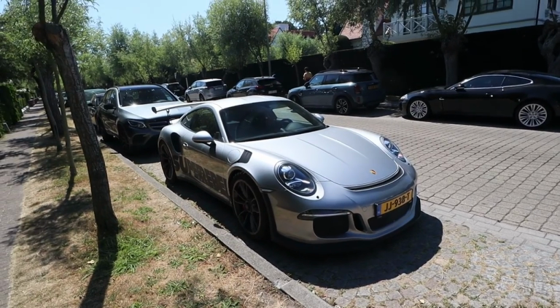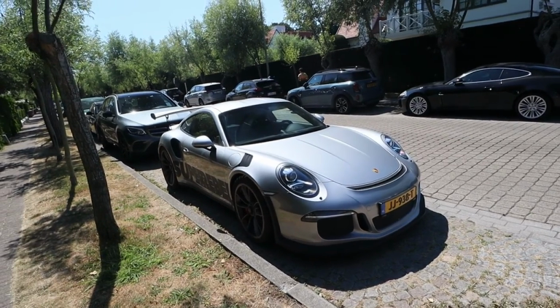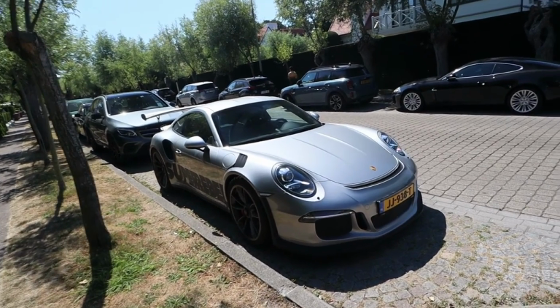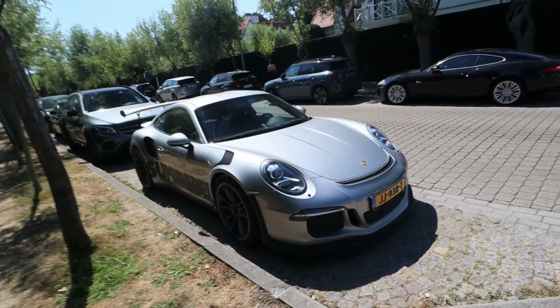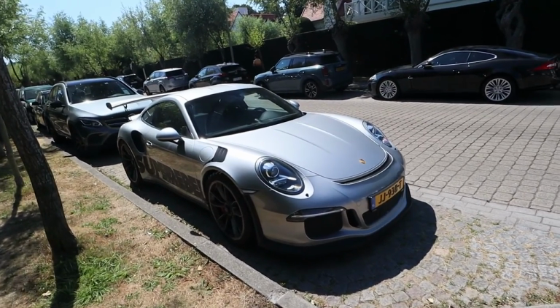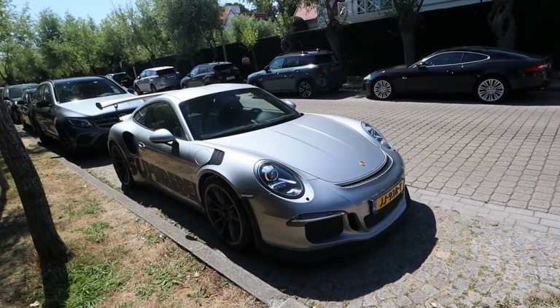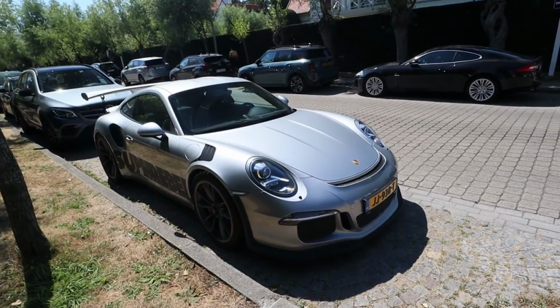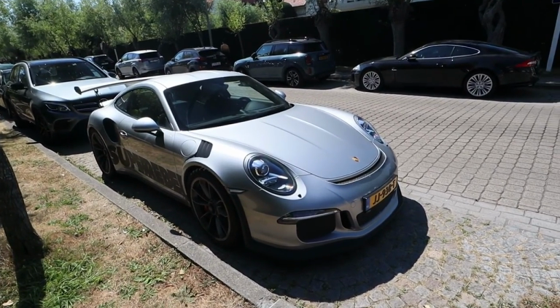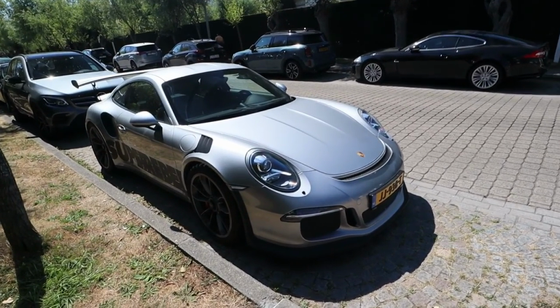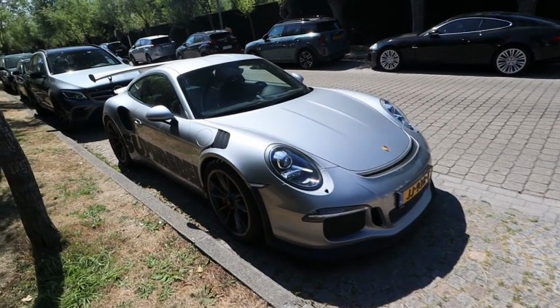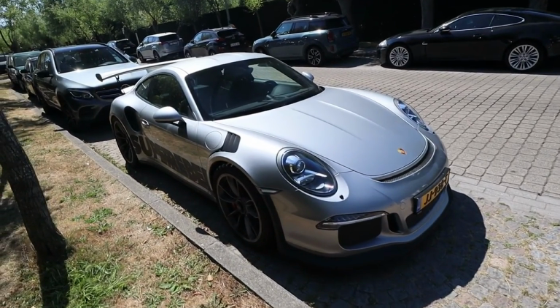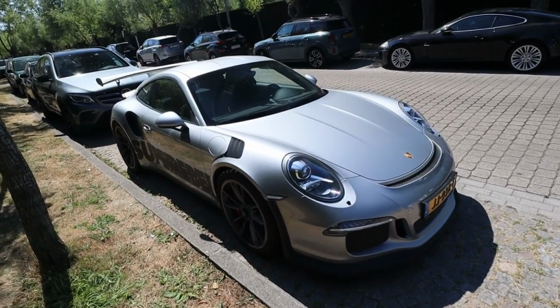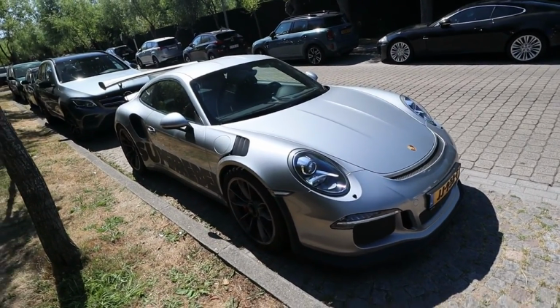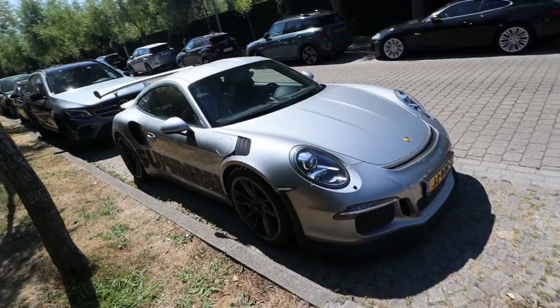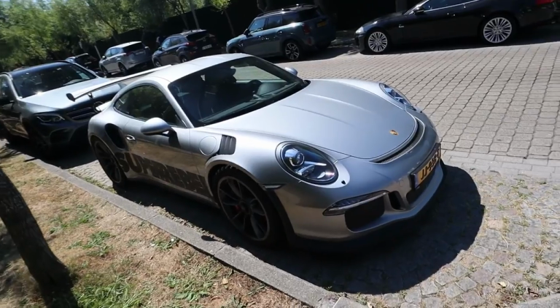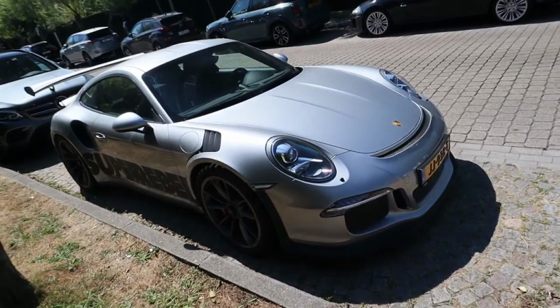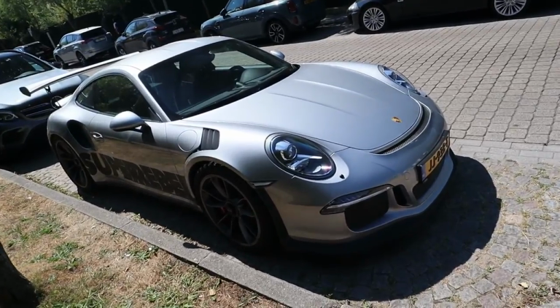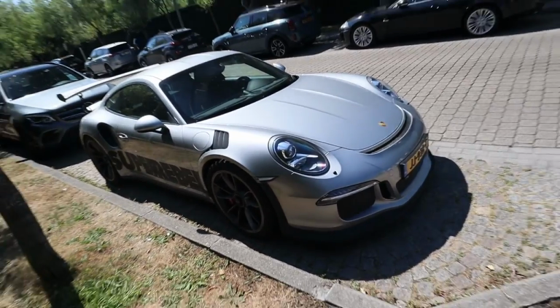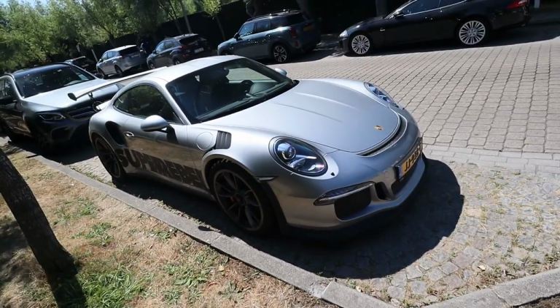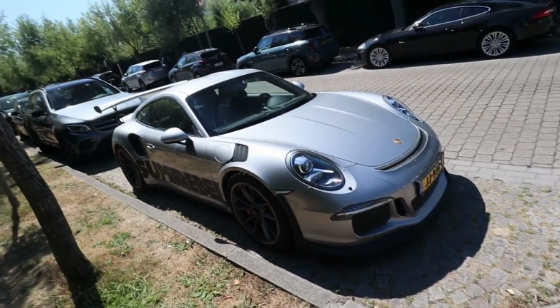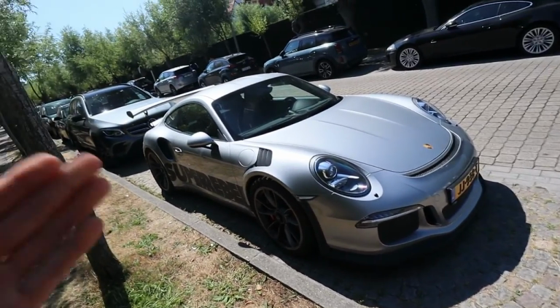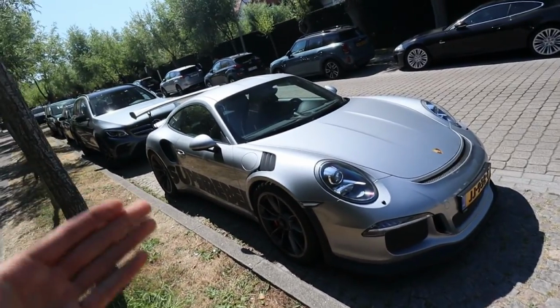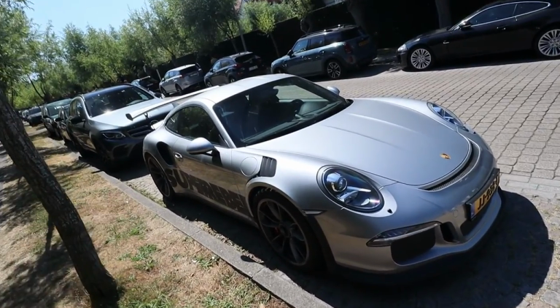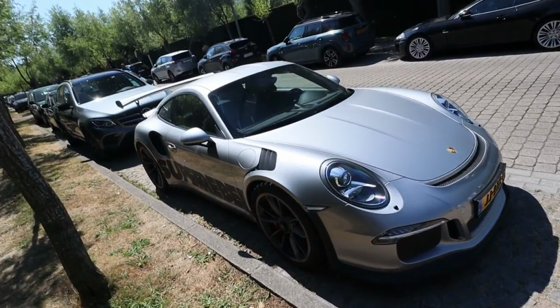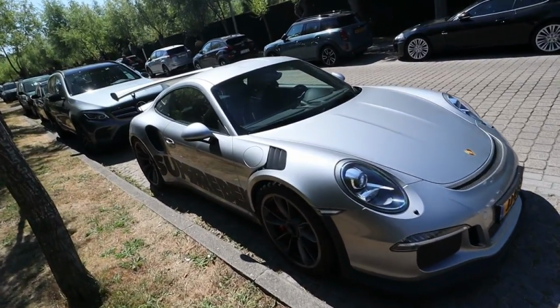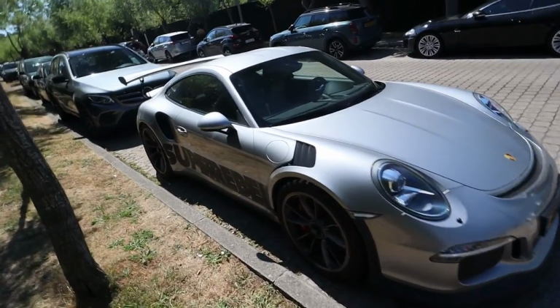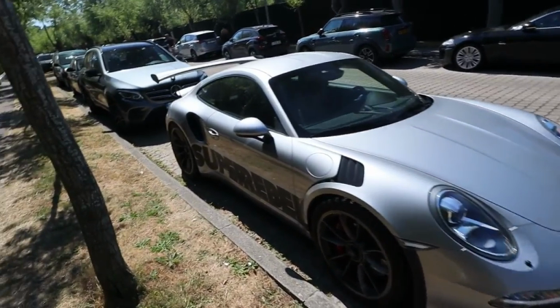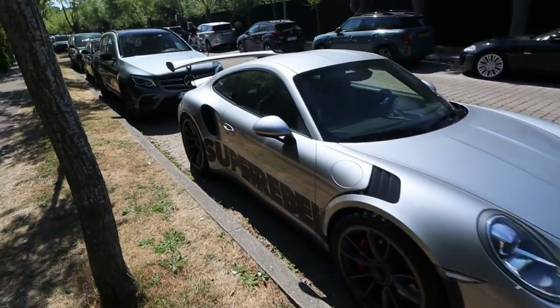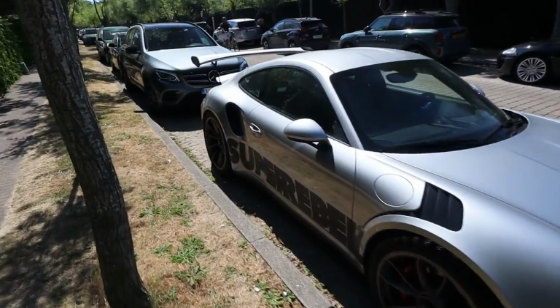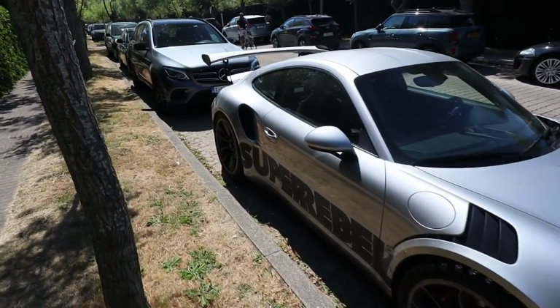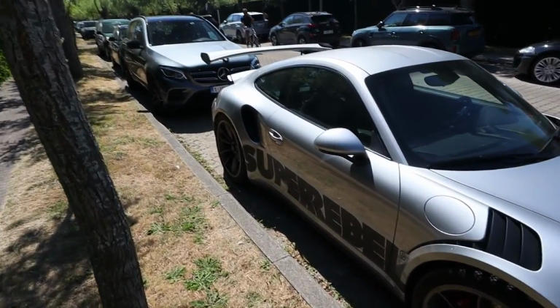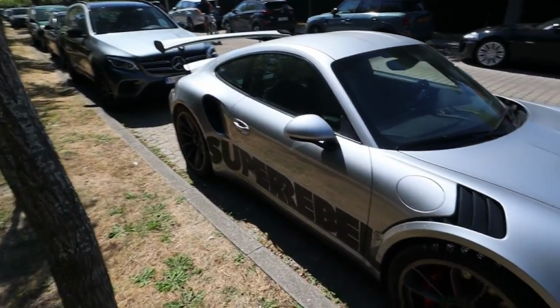Porsche just never disappoints with the looks of their cars. That's why we also bought a Porsche. Looking clean.